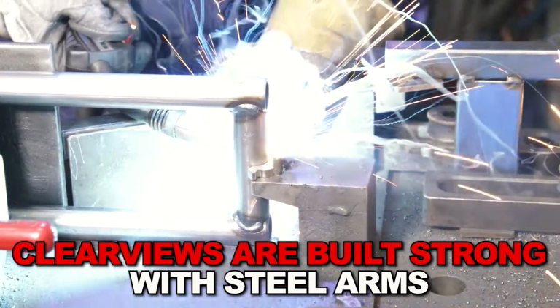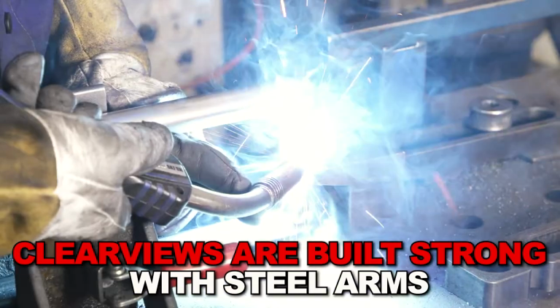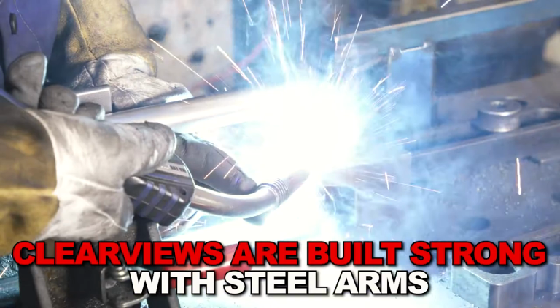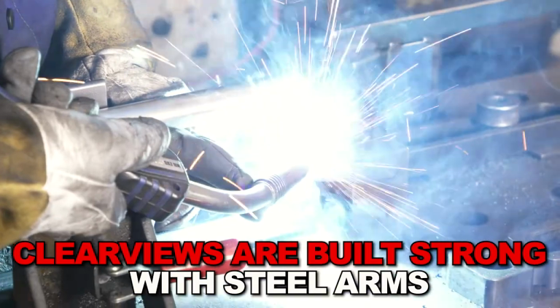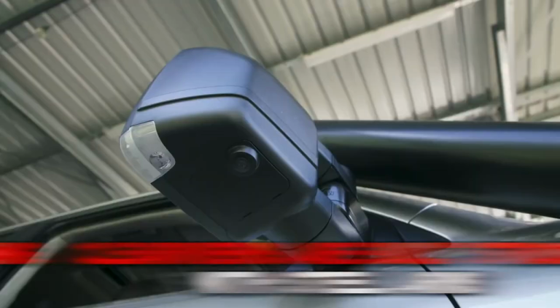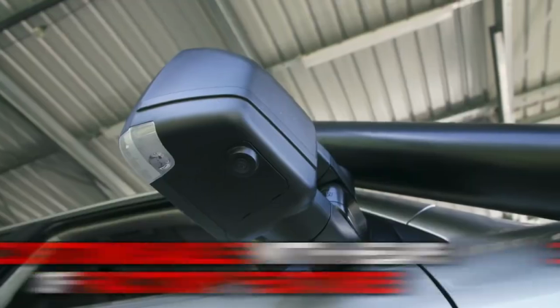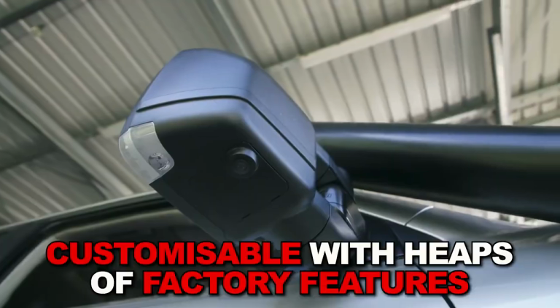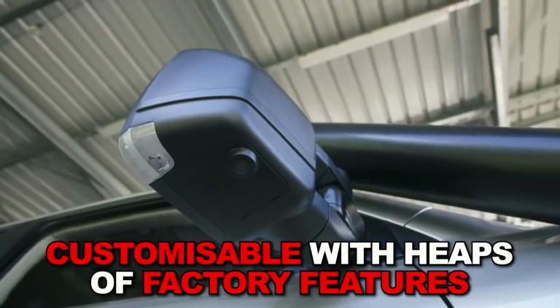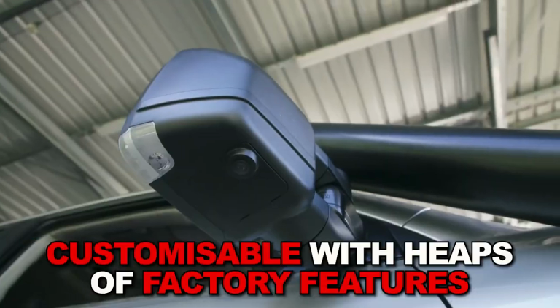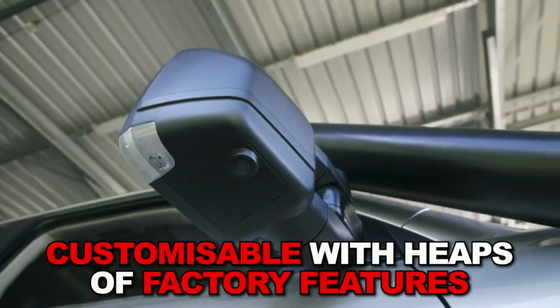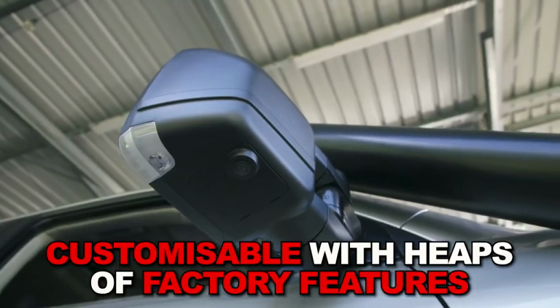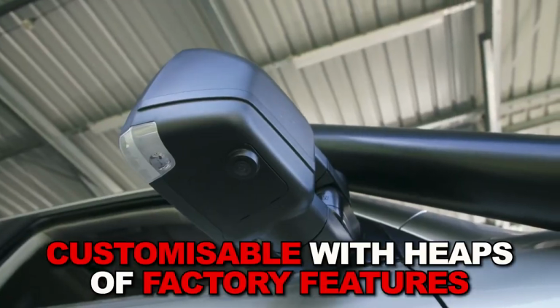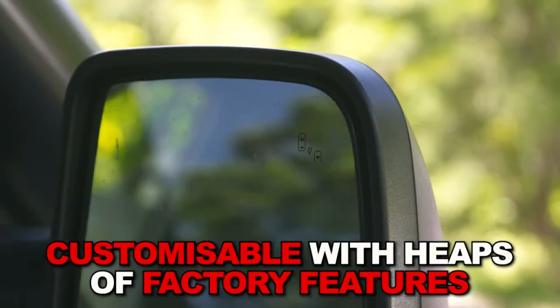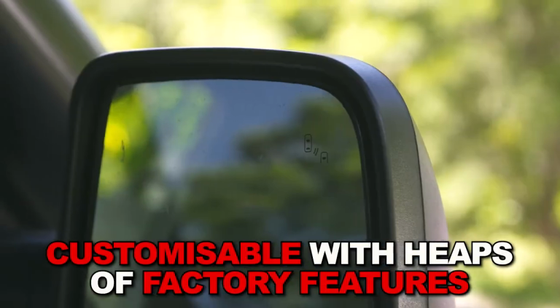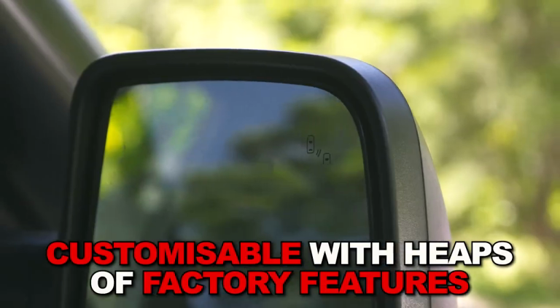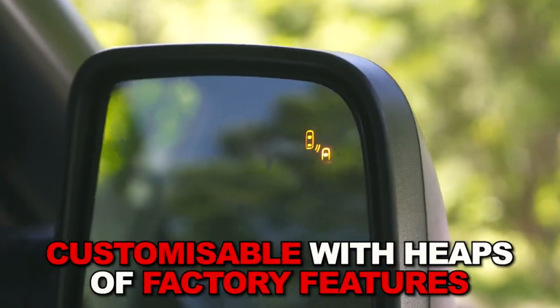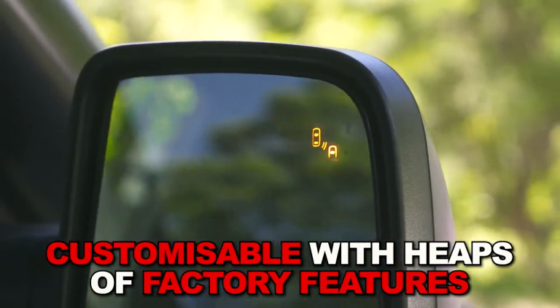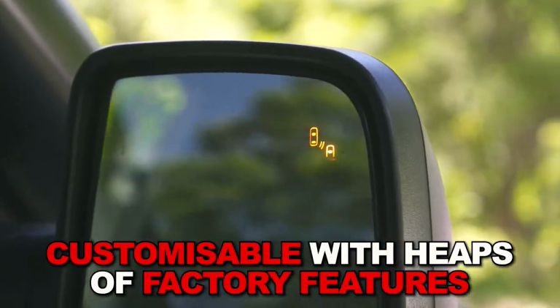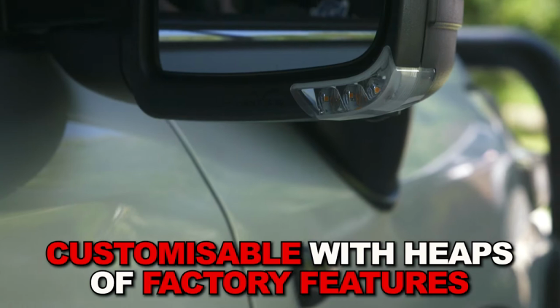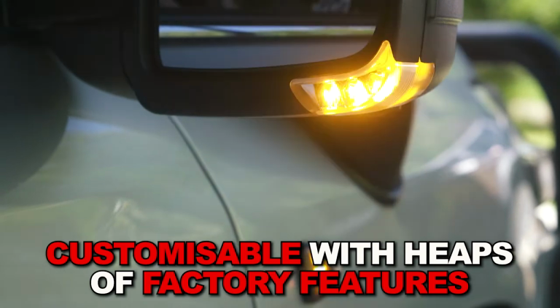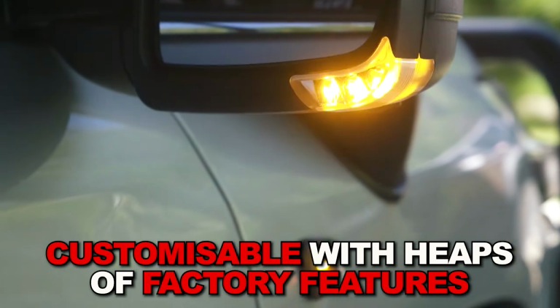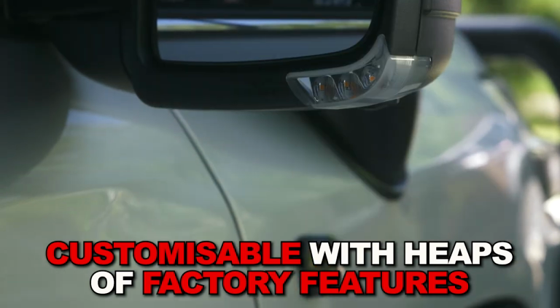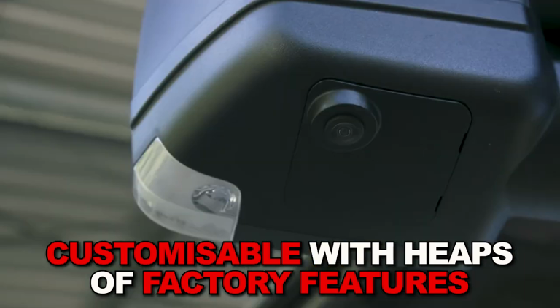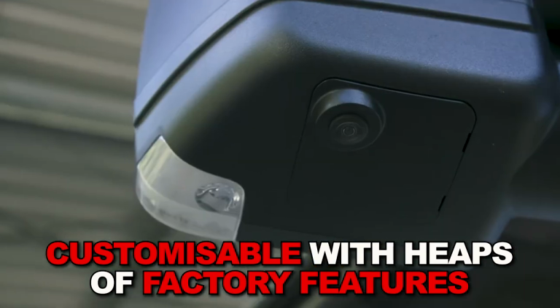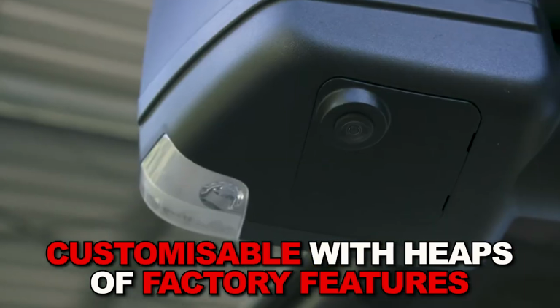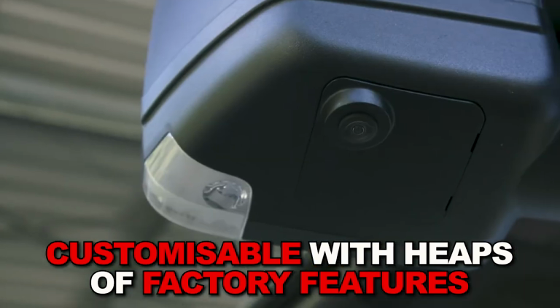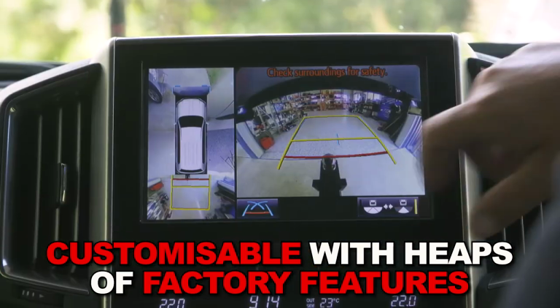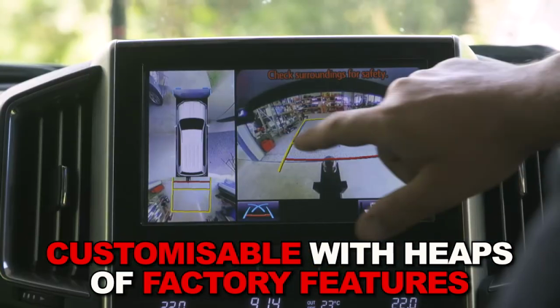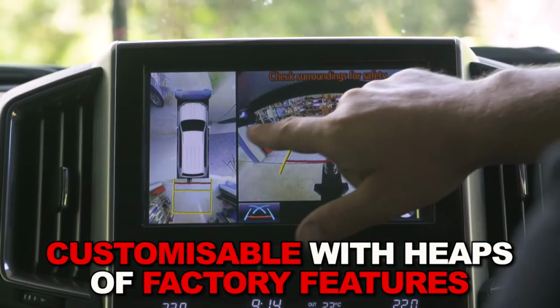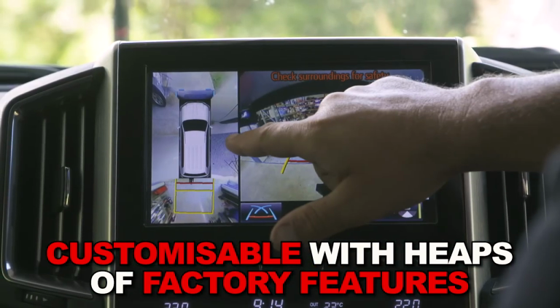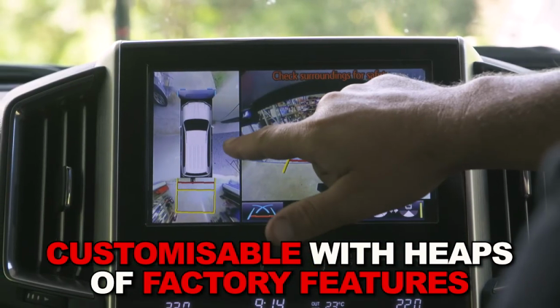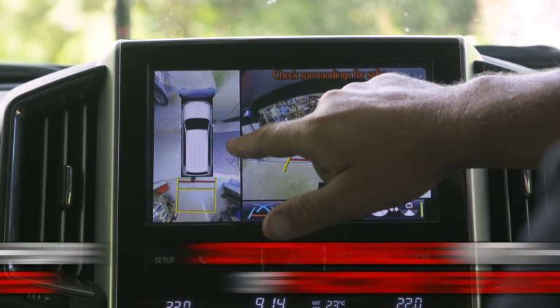They have almost all the features your tow vehicle has — blind spot monitoring, indicators, 360-degree camera, as well as heated glass.